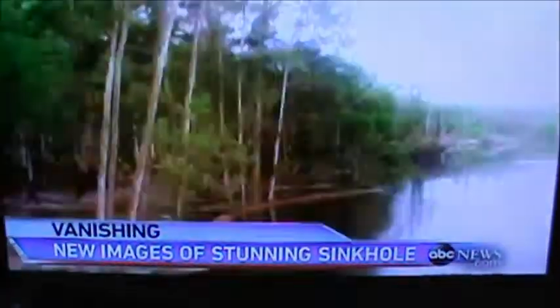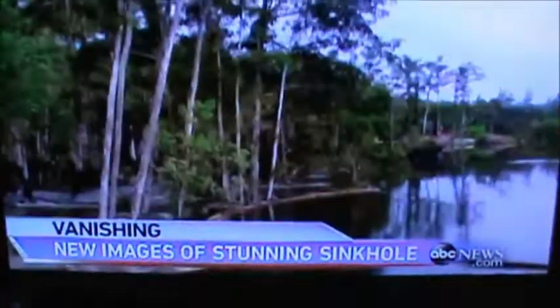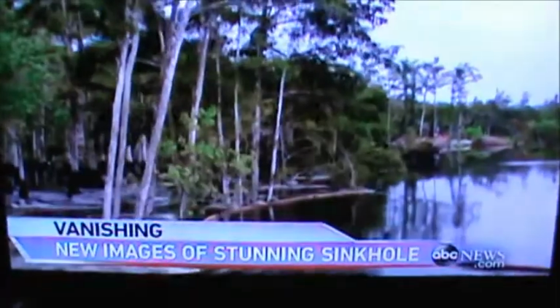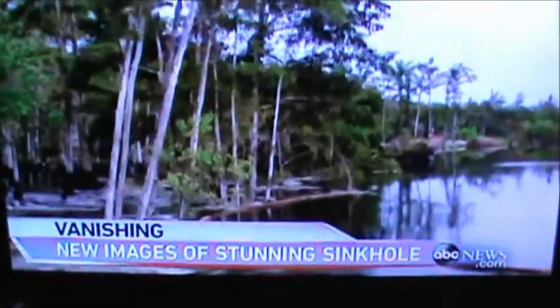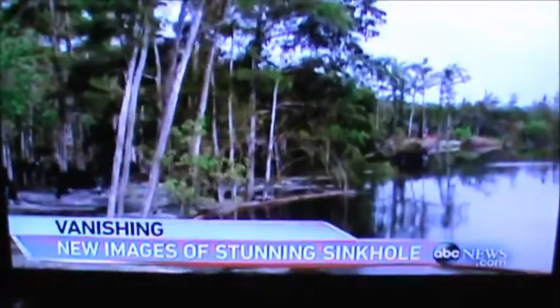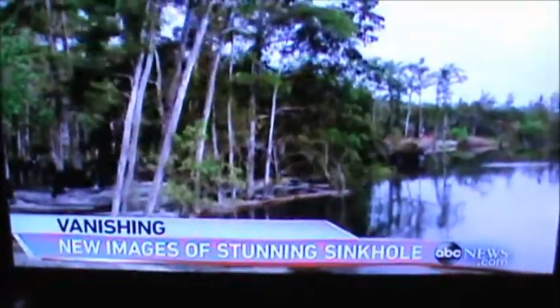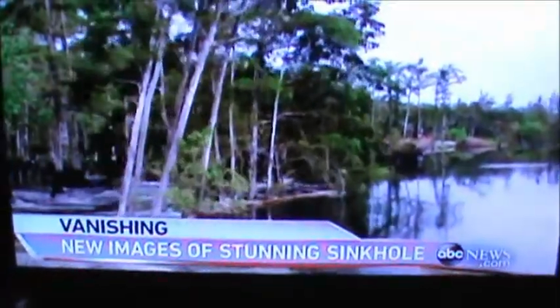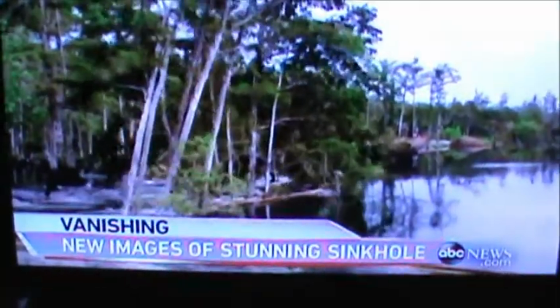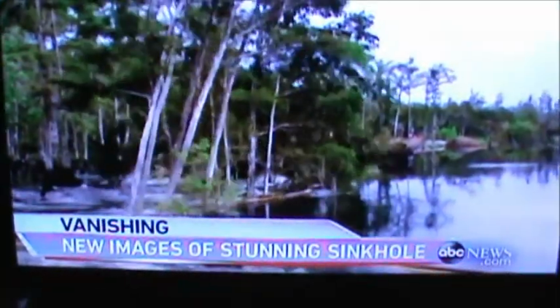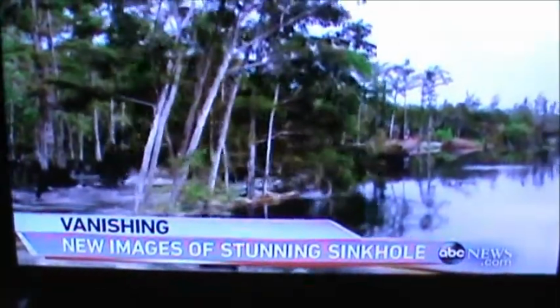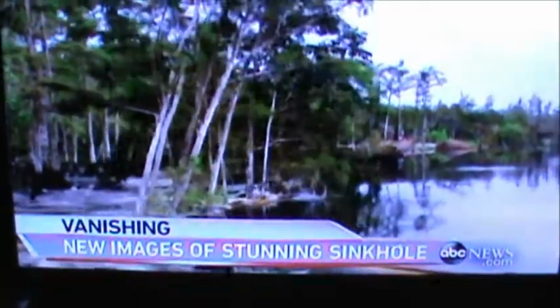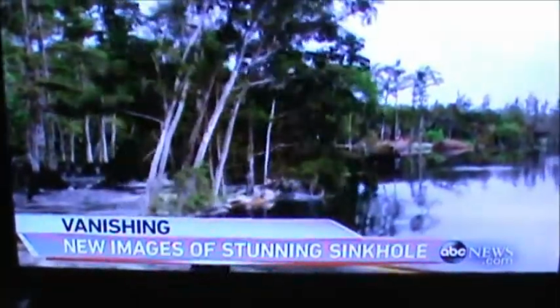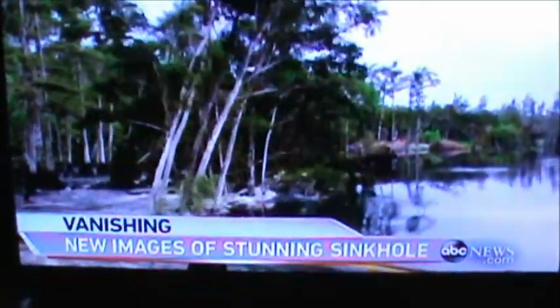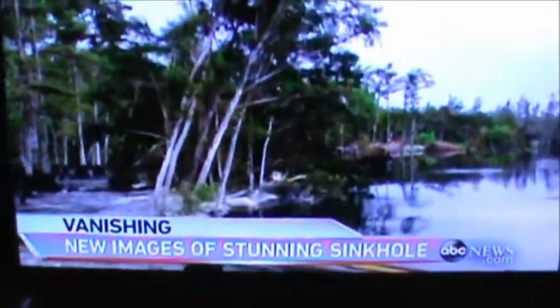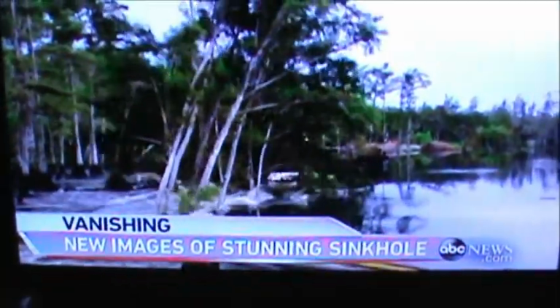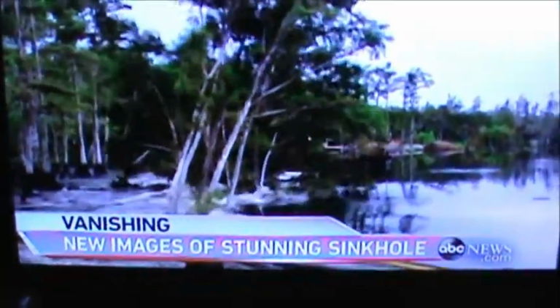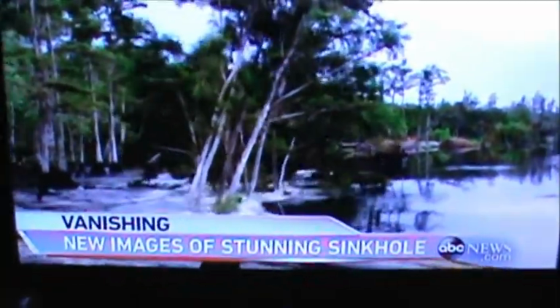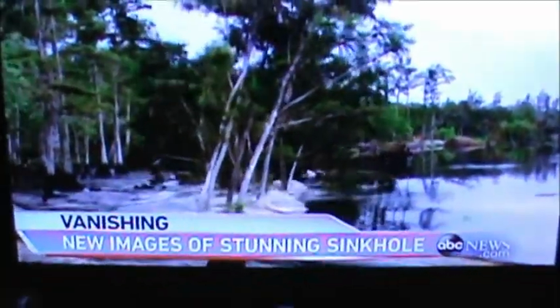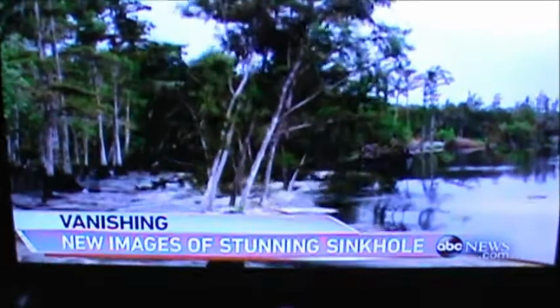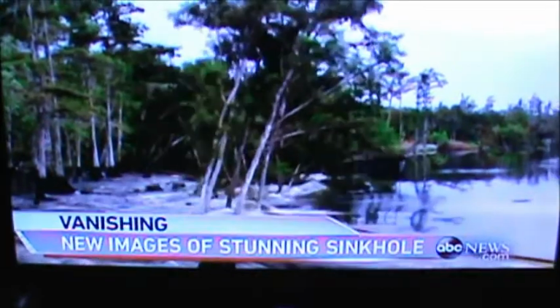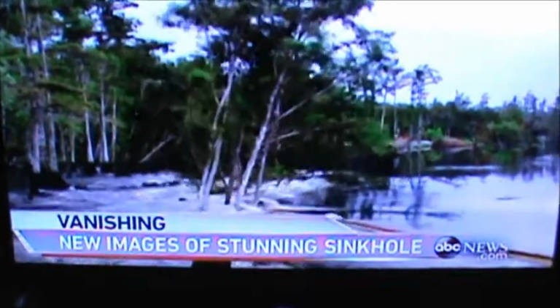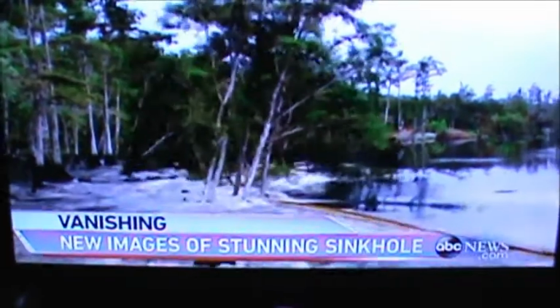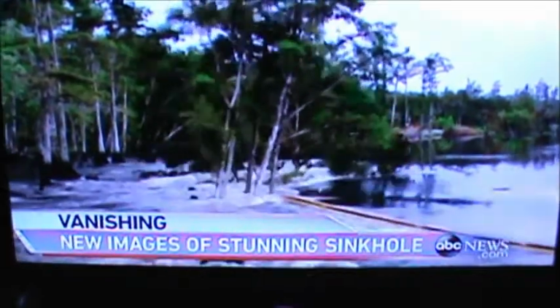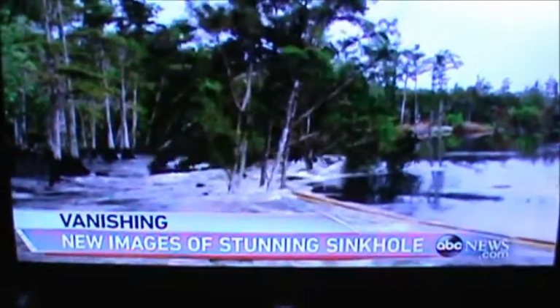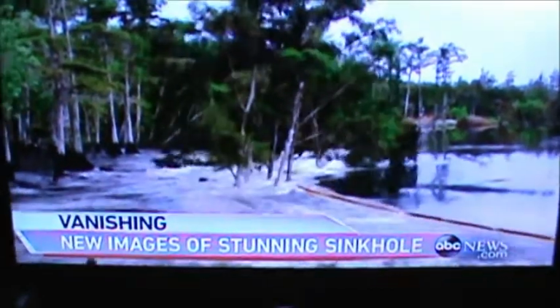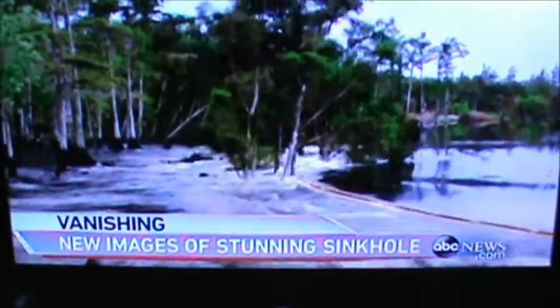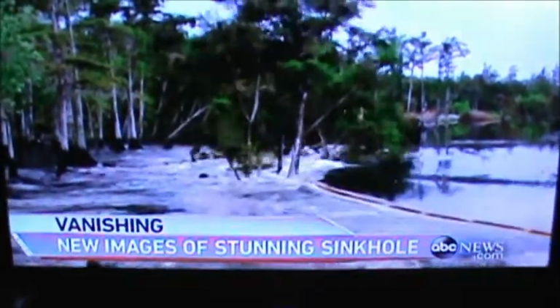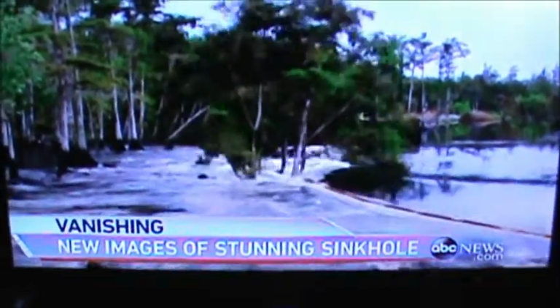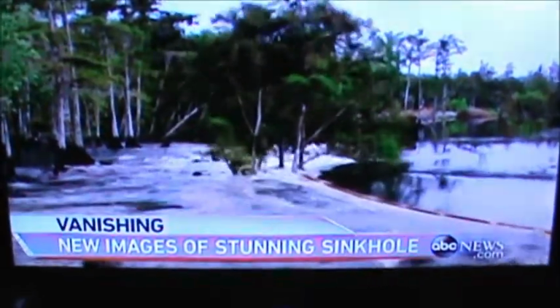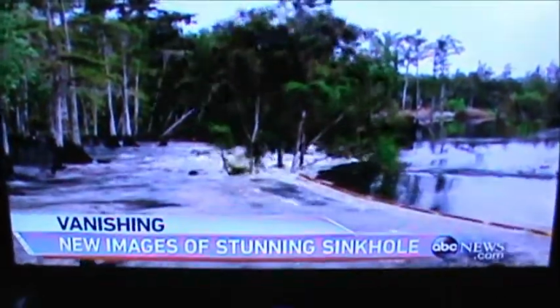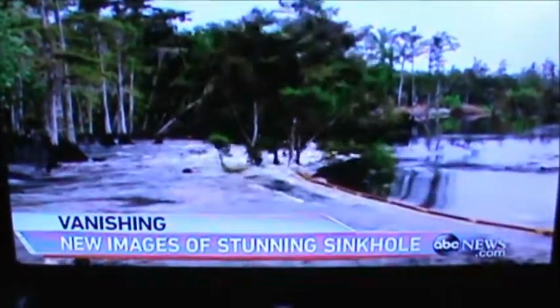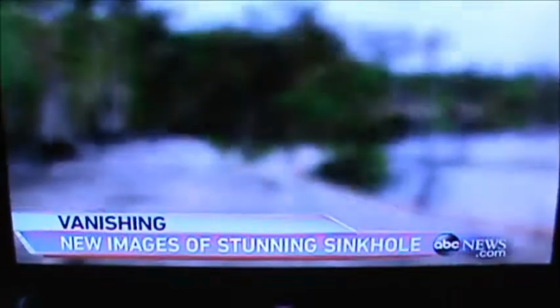Watch those trees again — dipping slowly at first, then quickly vanishing into the hole, which scientists say is more than a football field deep.